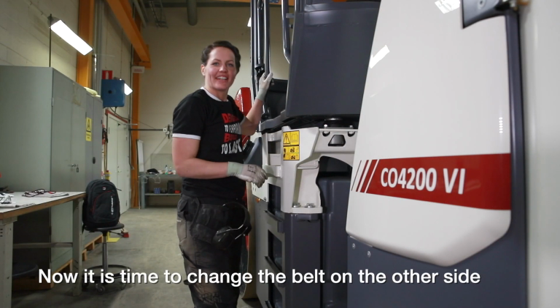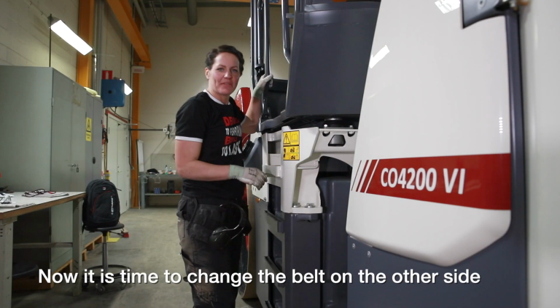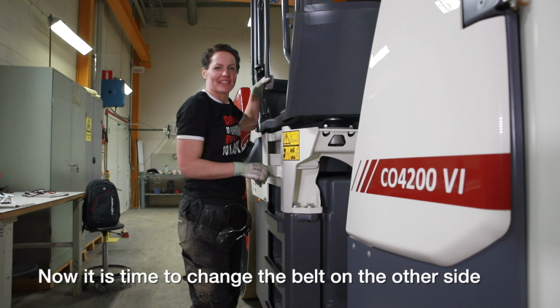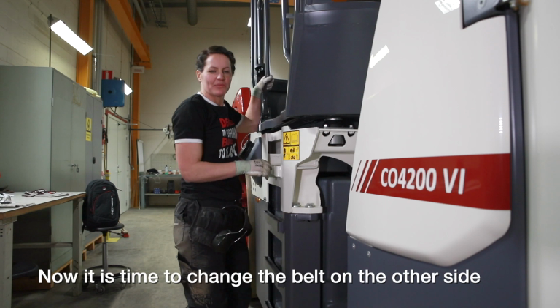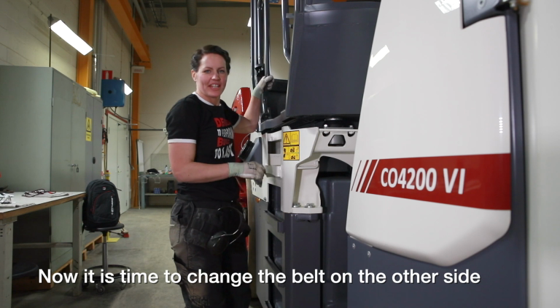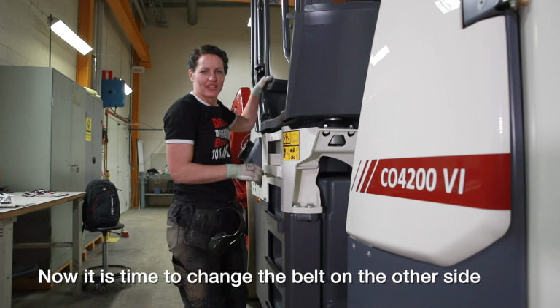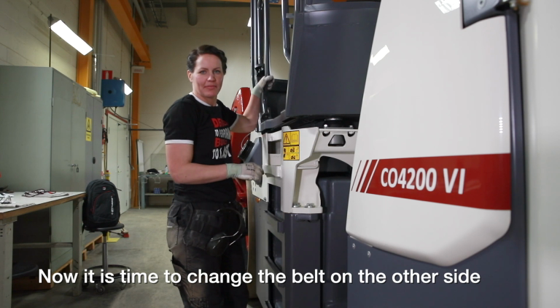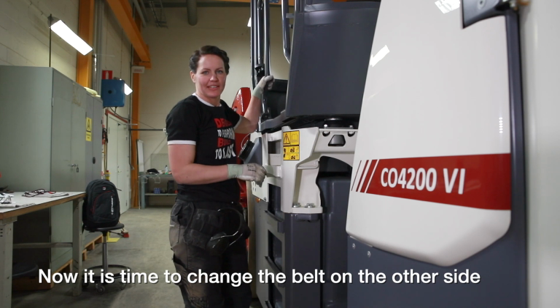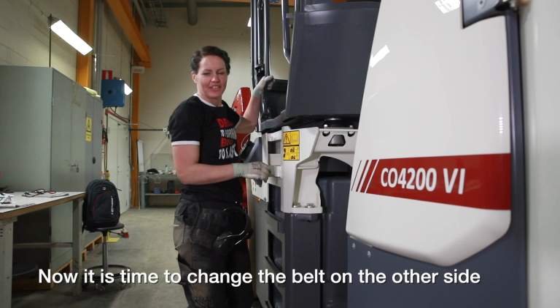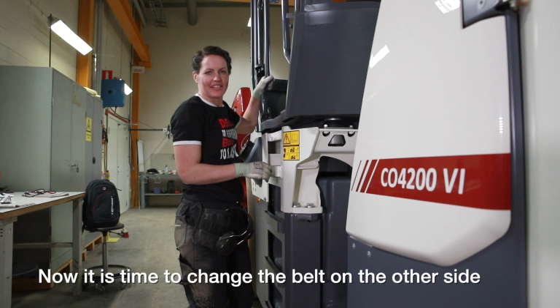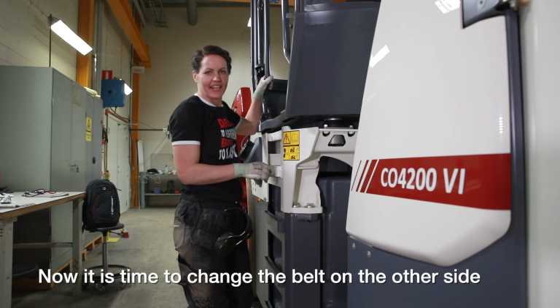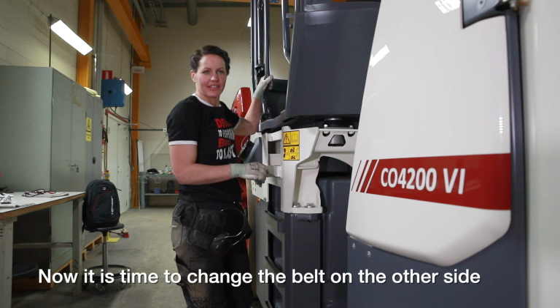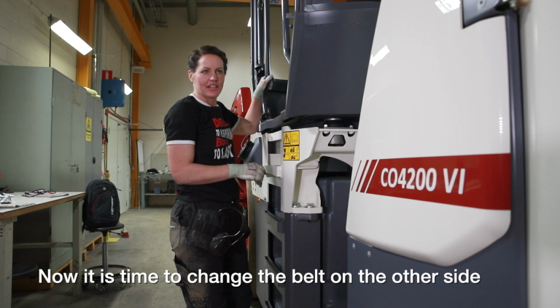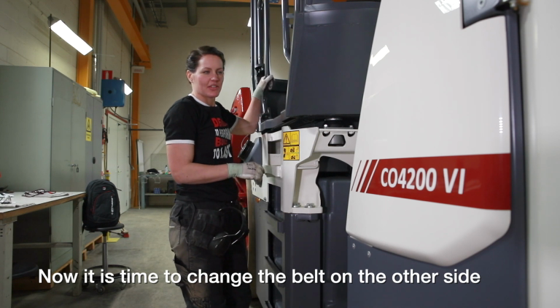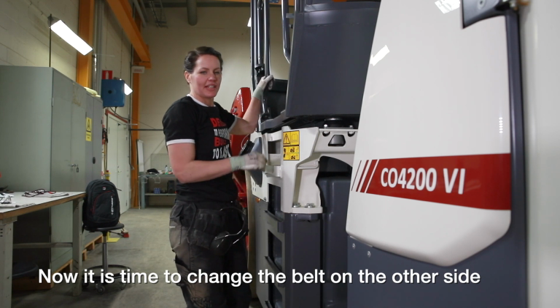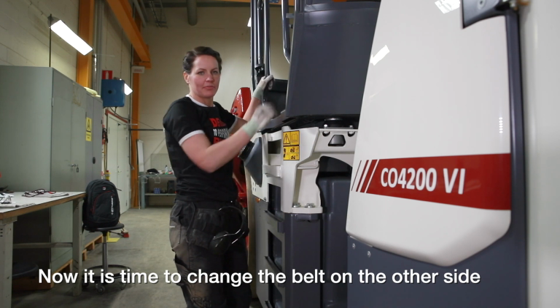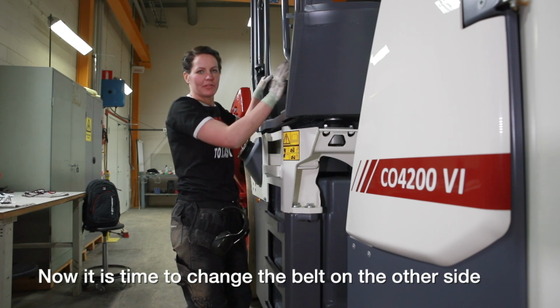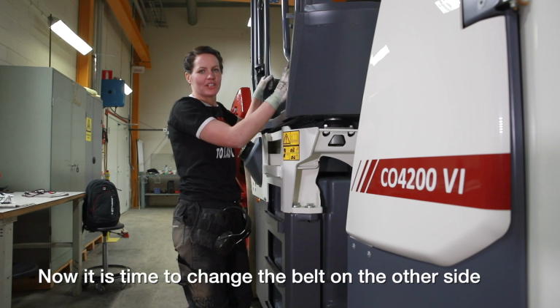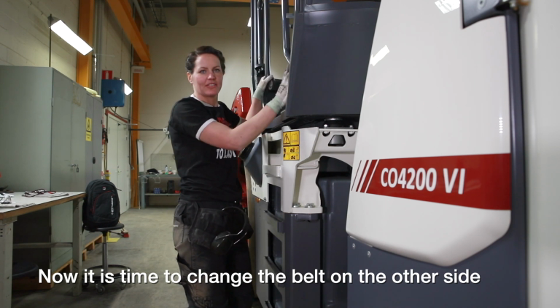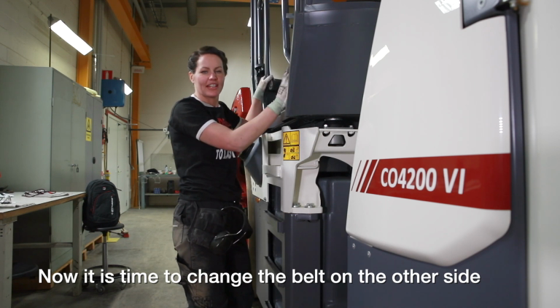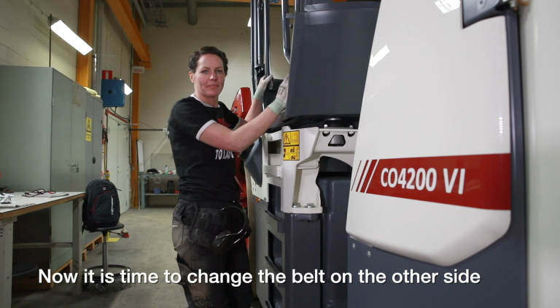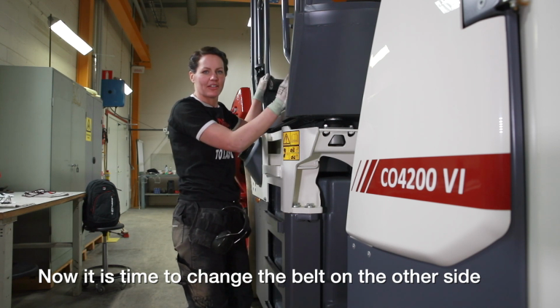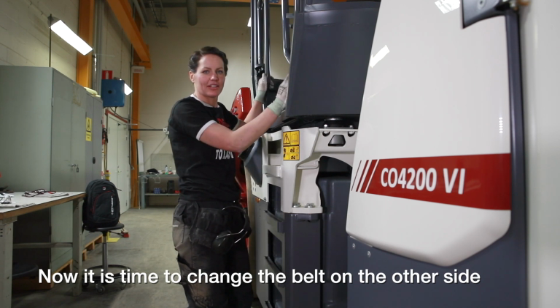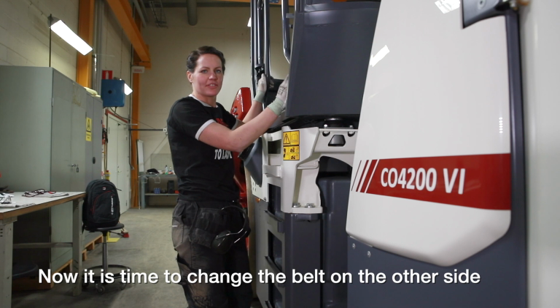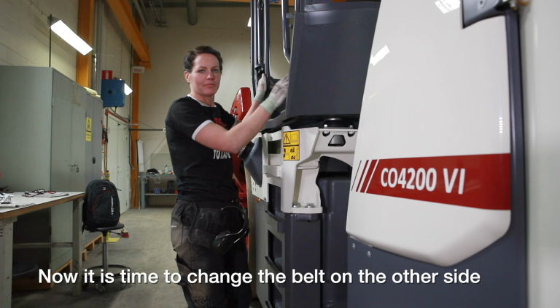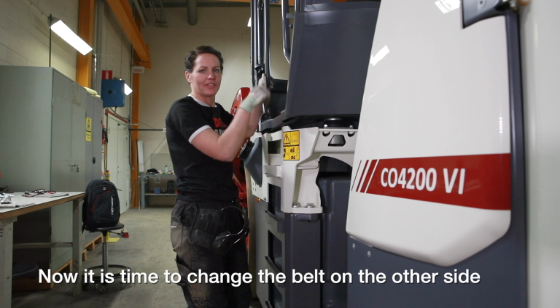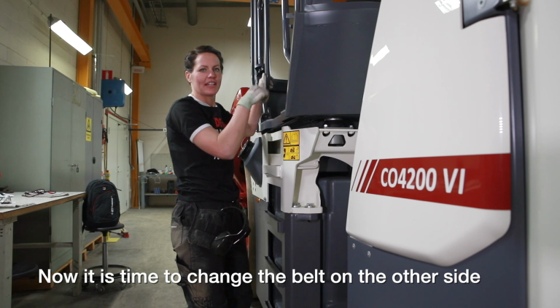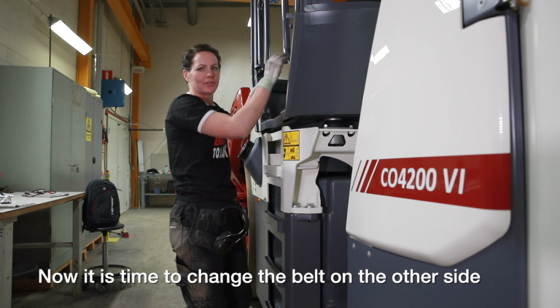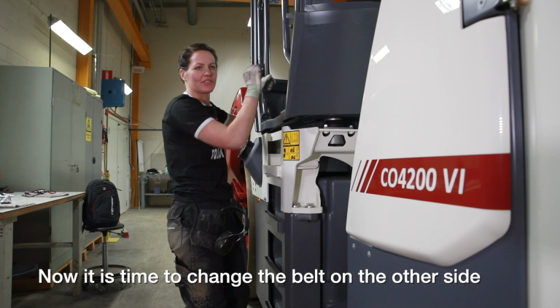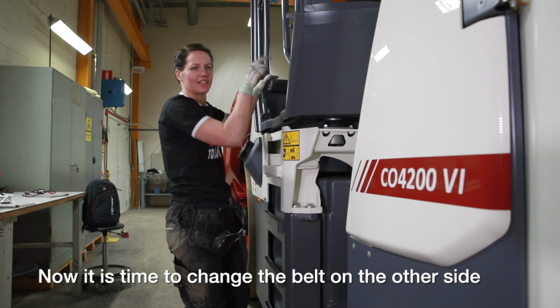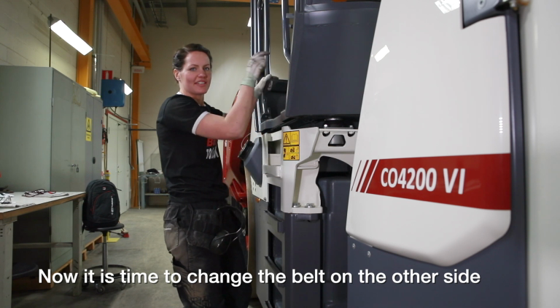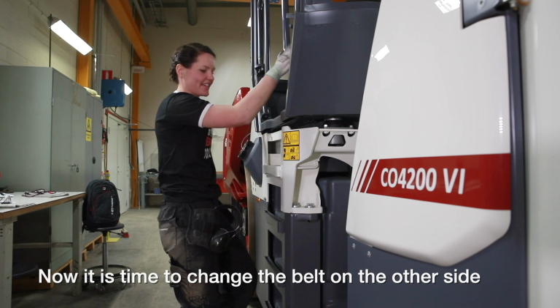Now it's time to change the belt on the other side. We need to move the machine to get the manhole covers pointing downwards on the other side.